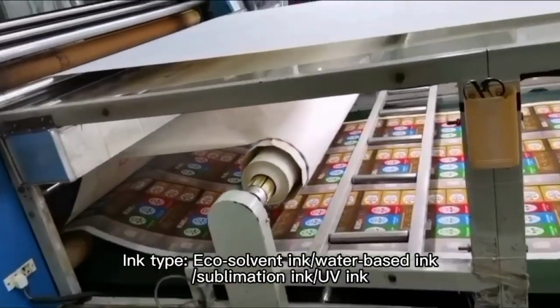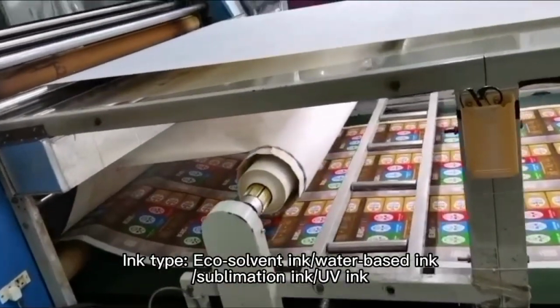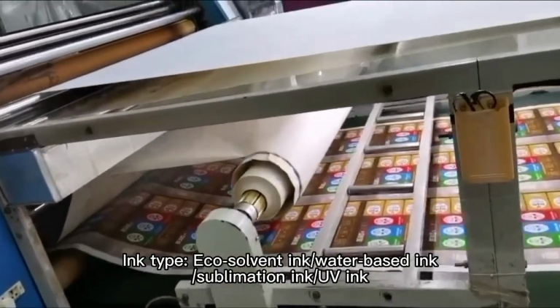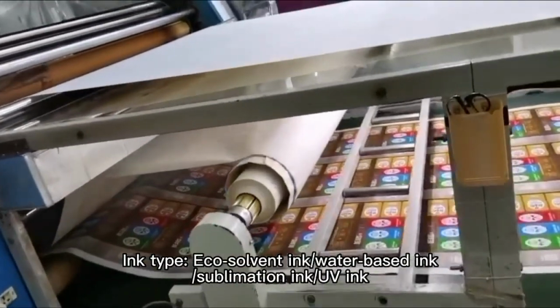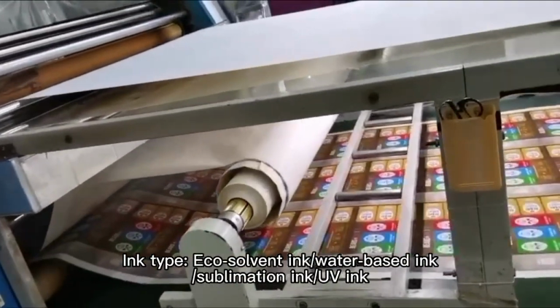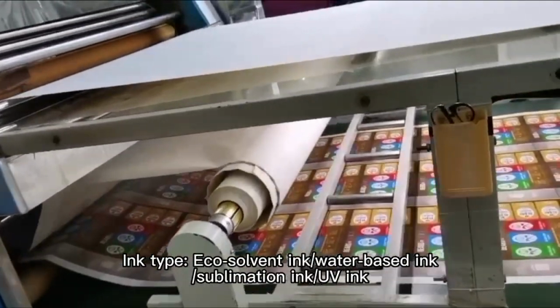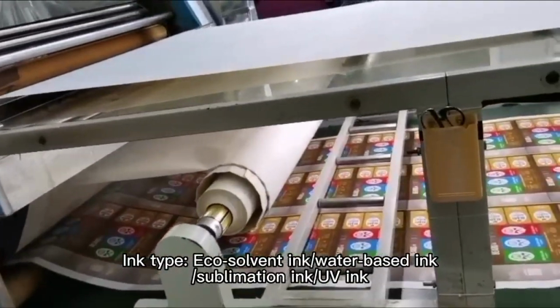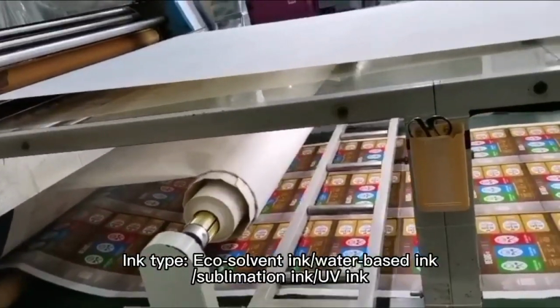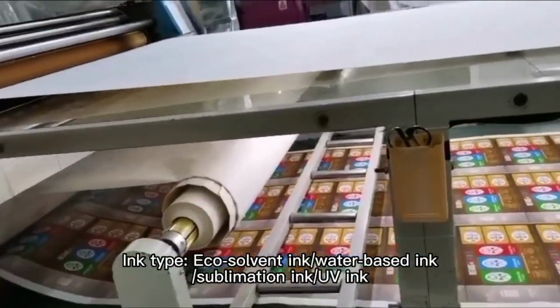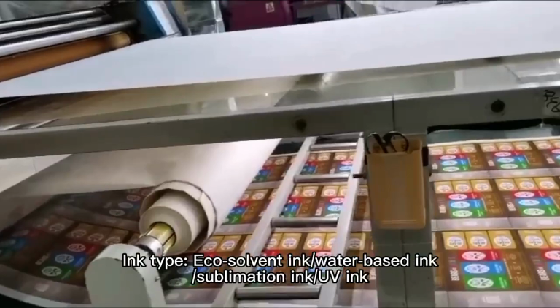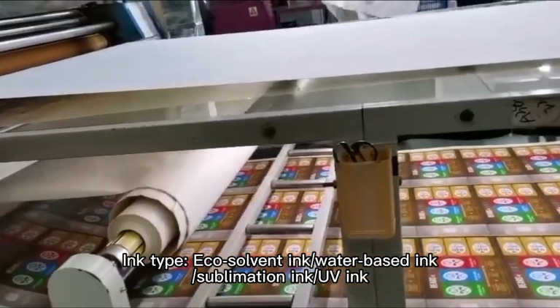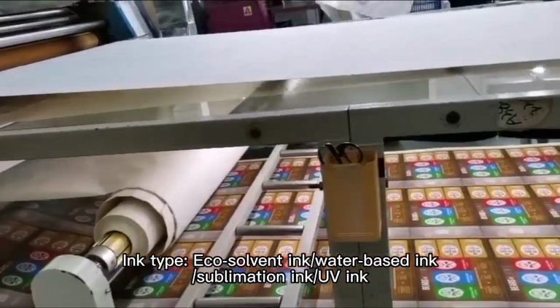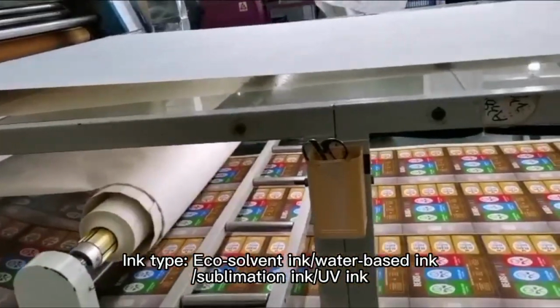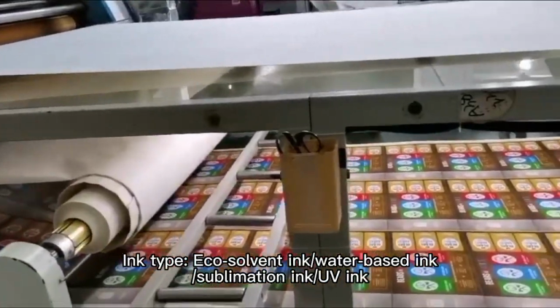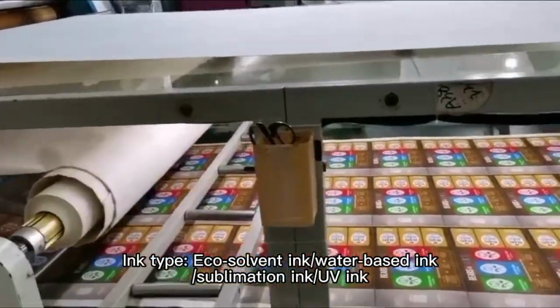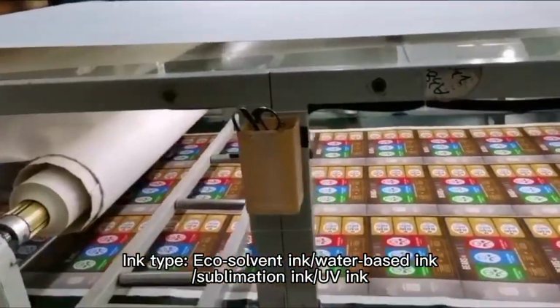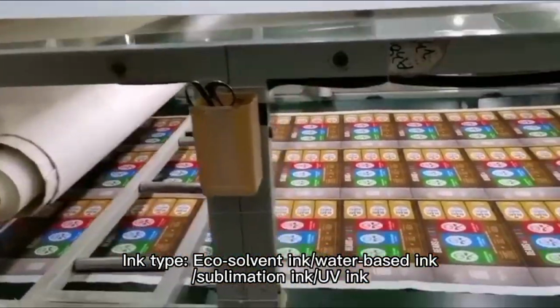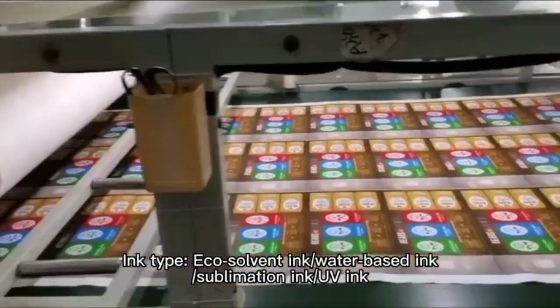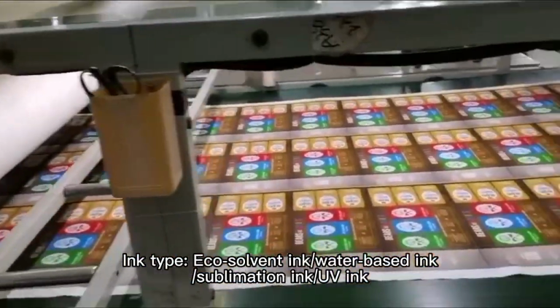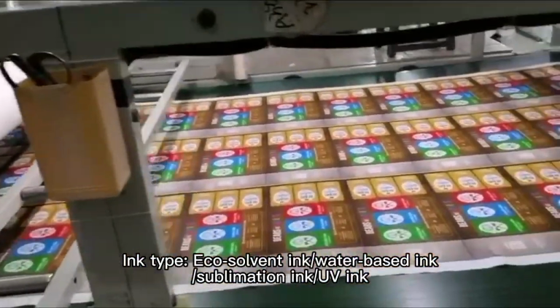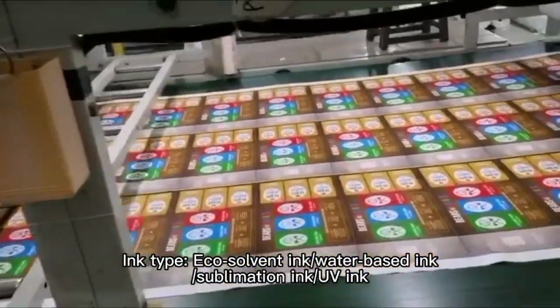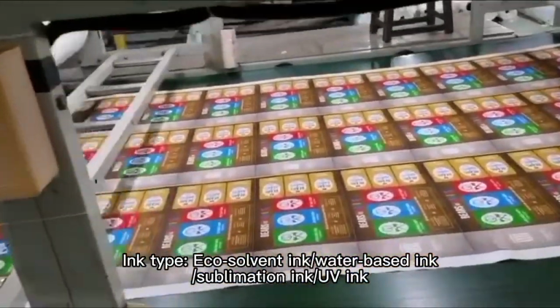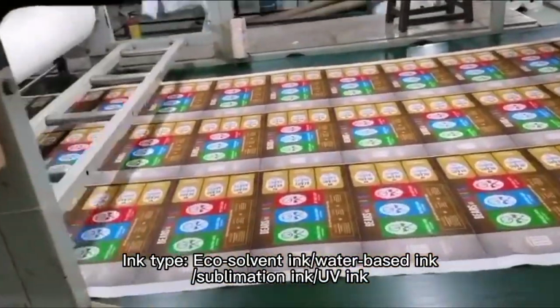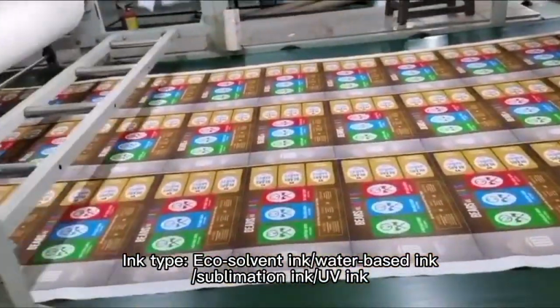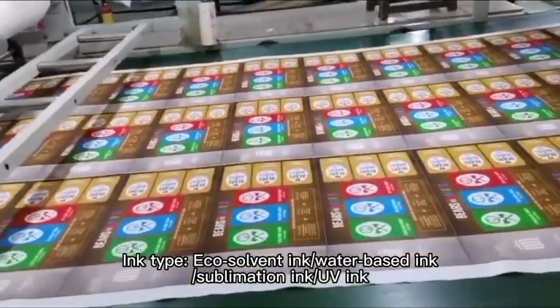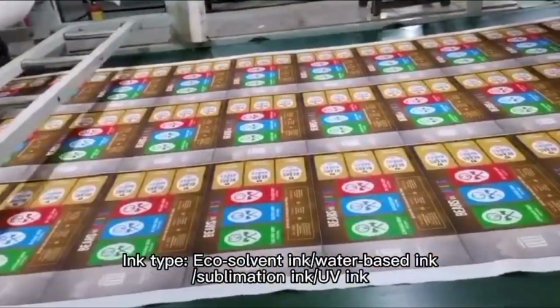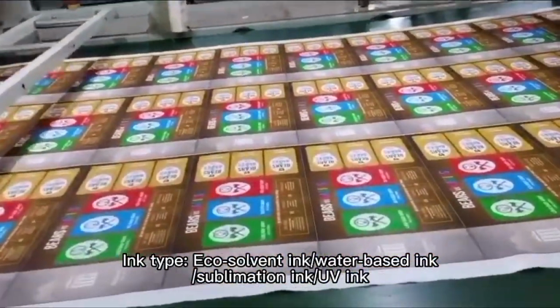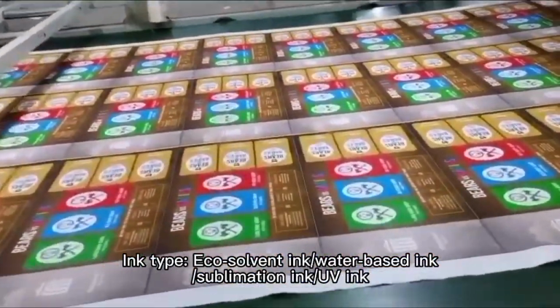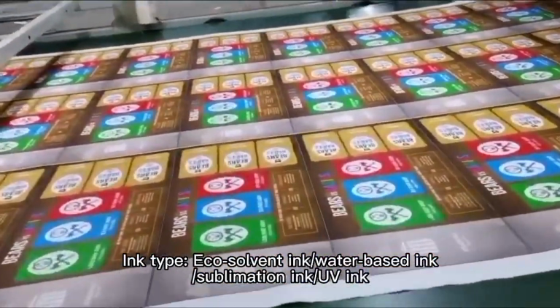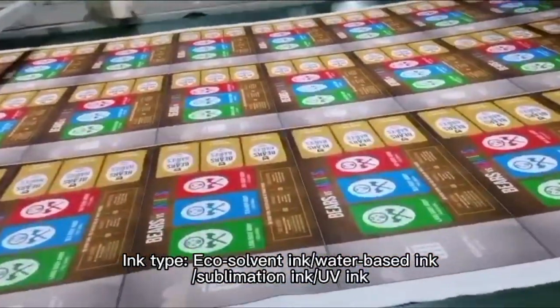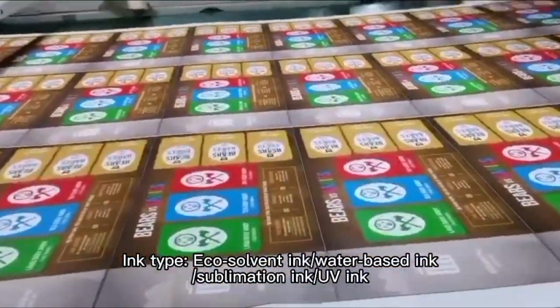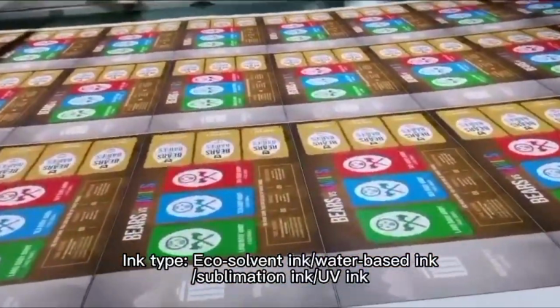Compatible ink types: Eco-Solvent Ink, Water-Based Ink, Sublimation Ink, and UV Ink.